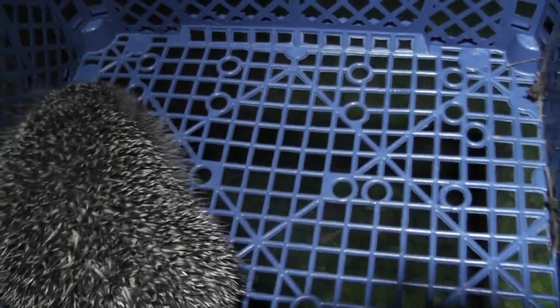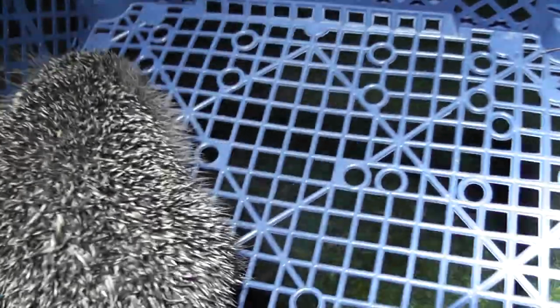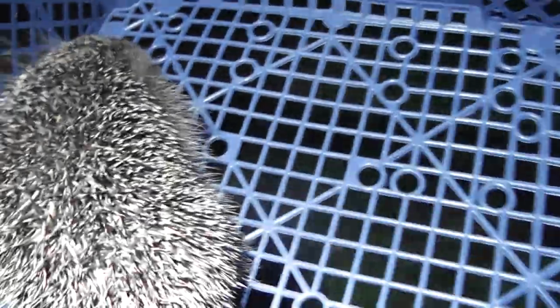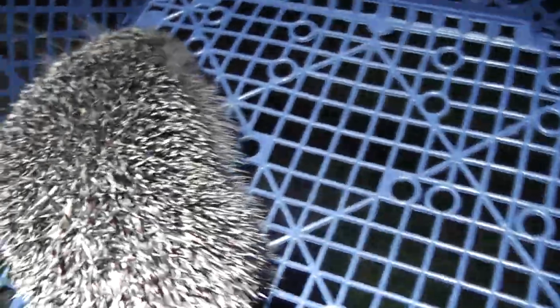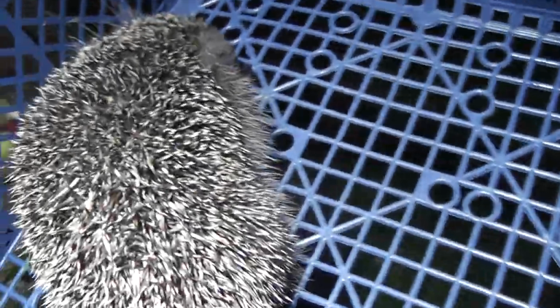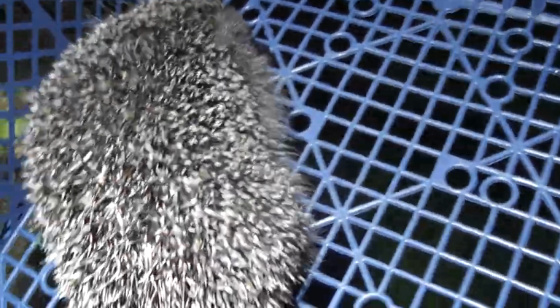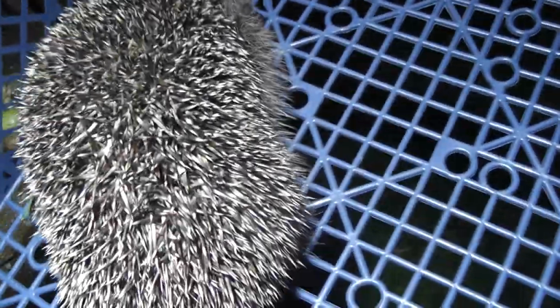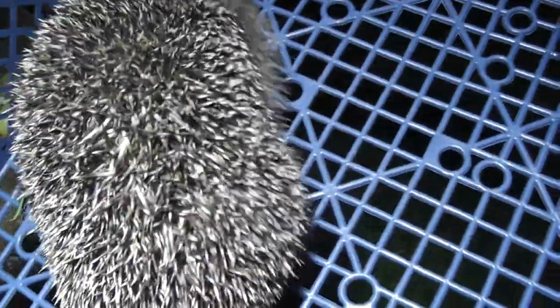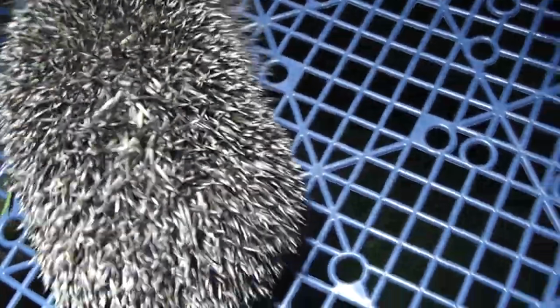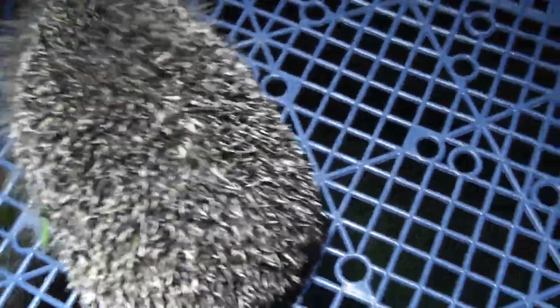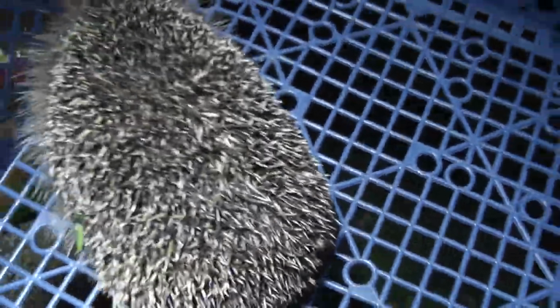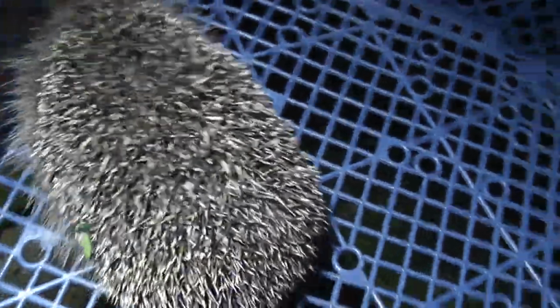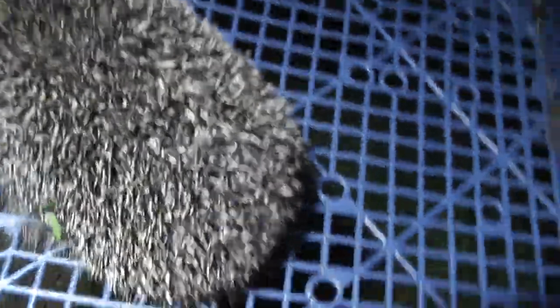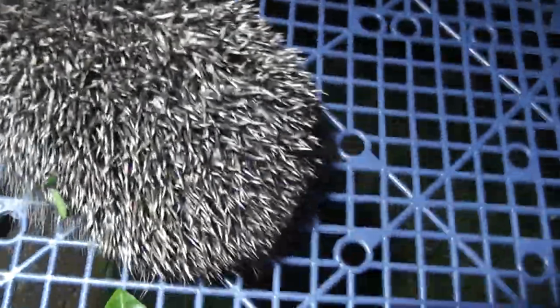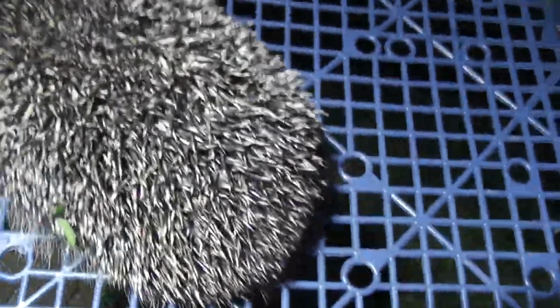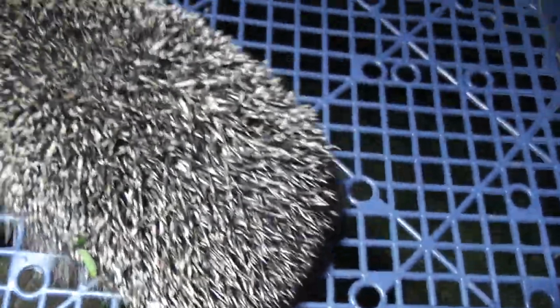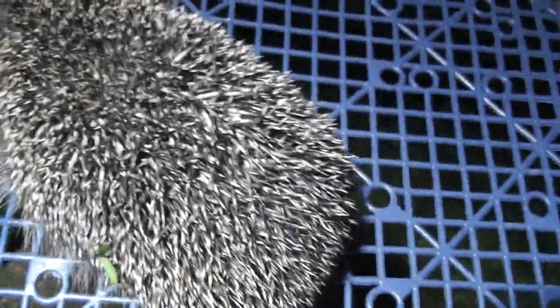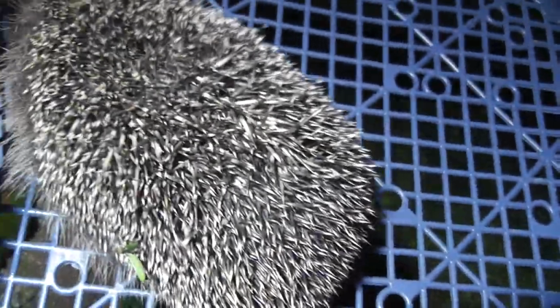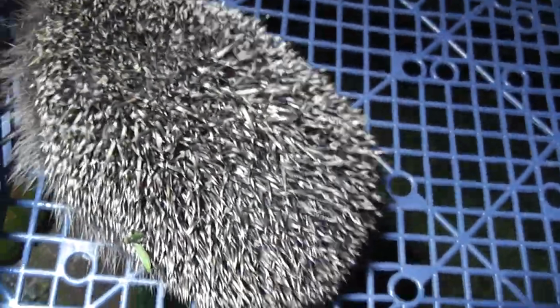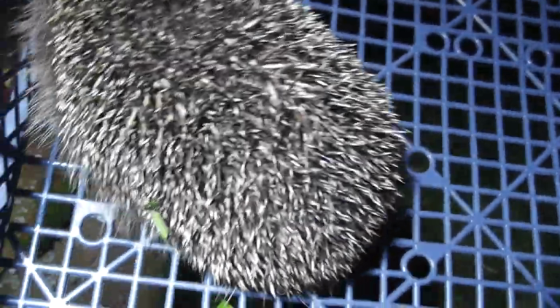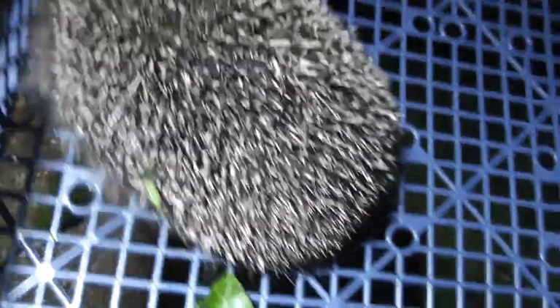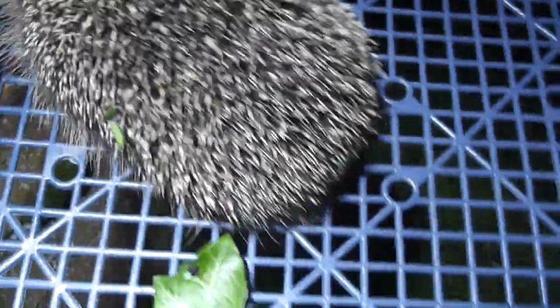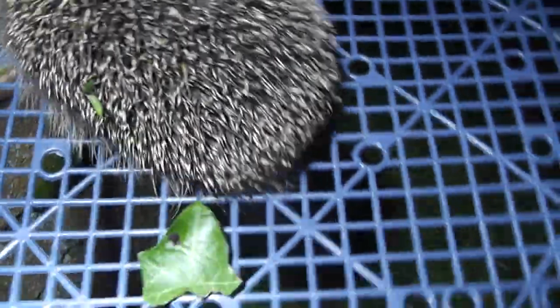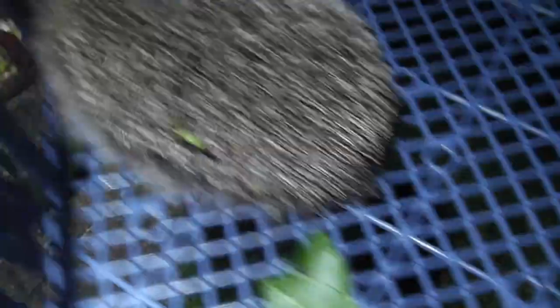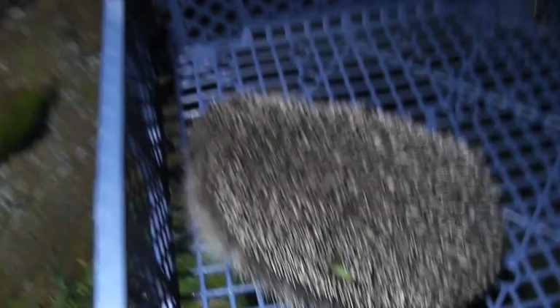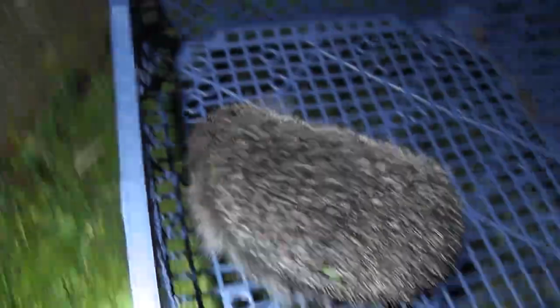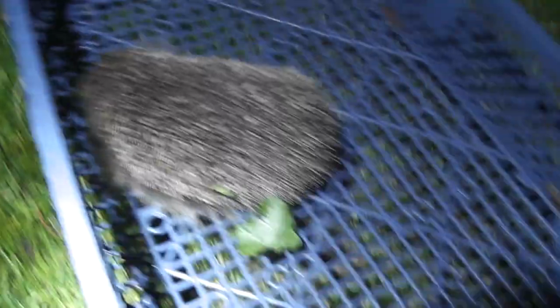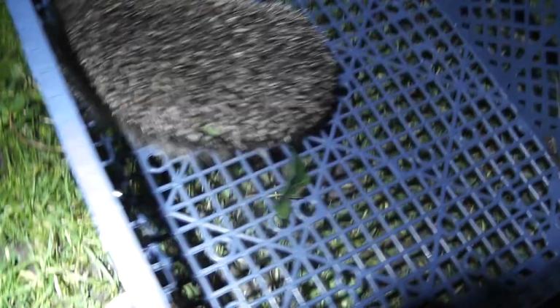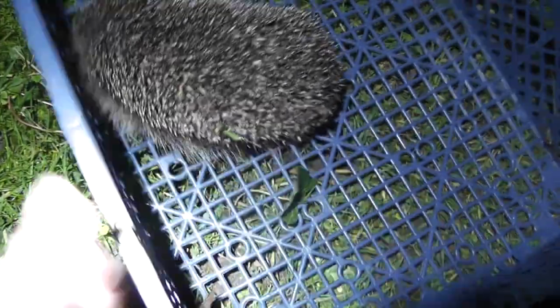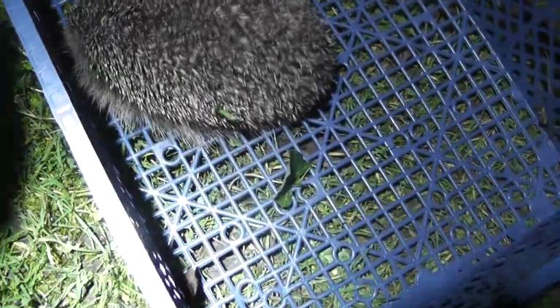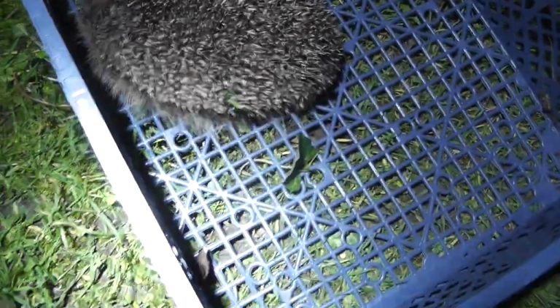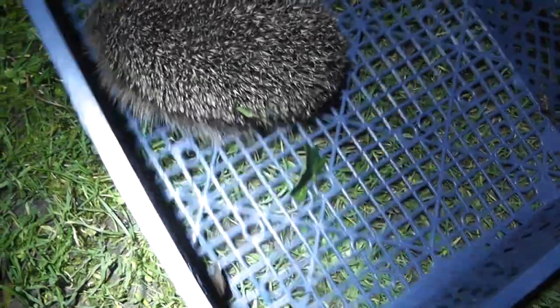Whilst looking around my garden for it, I found another one. This one's smaller than the one I had, so let's see if I can get a picture of its feet.